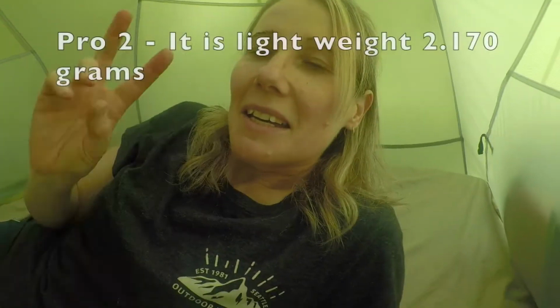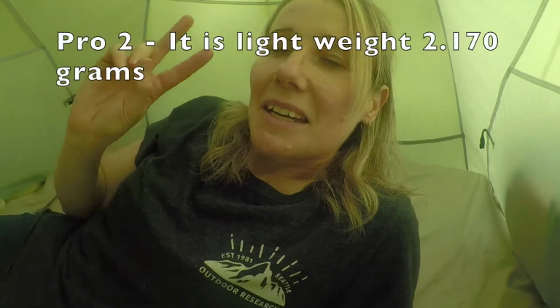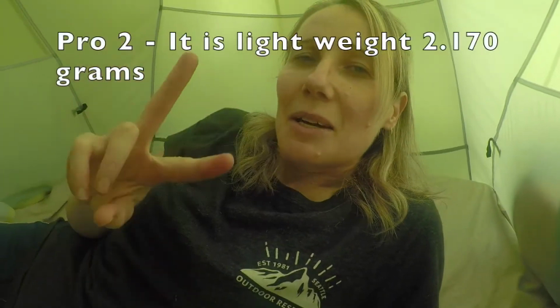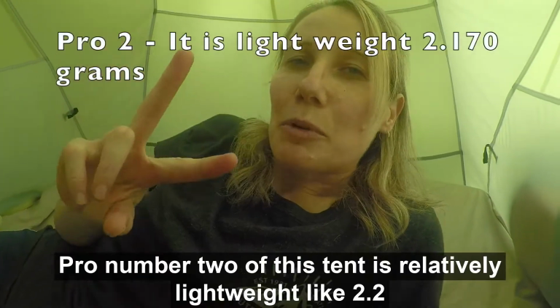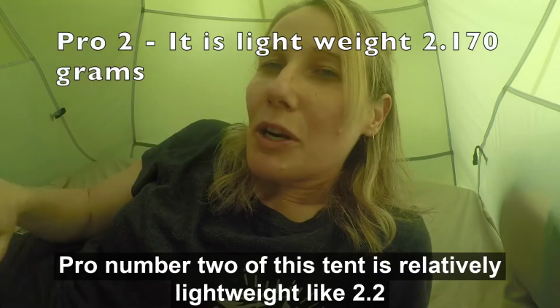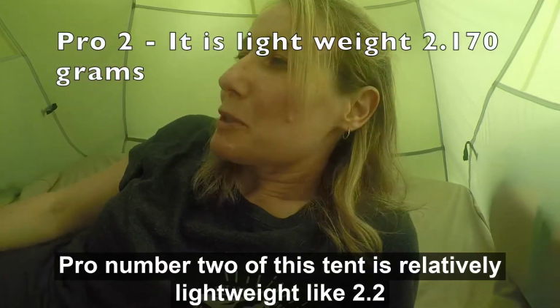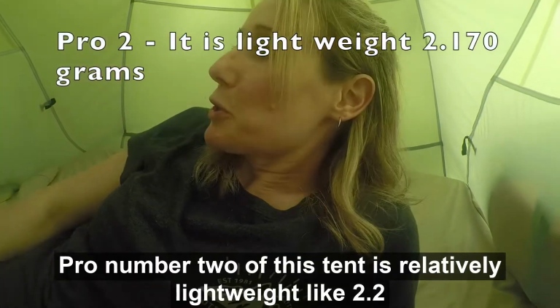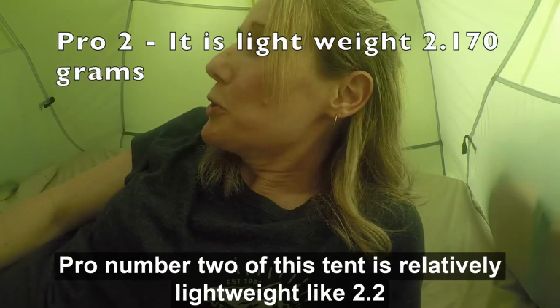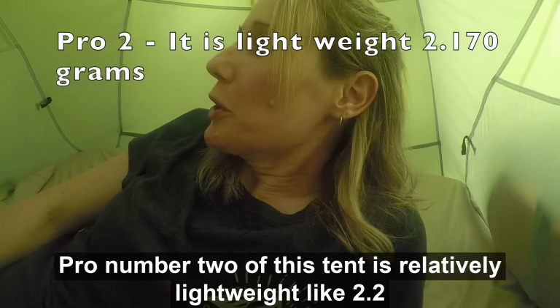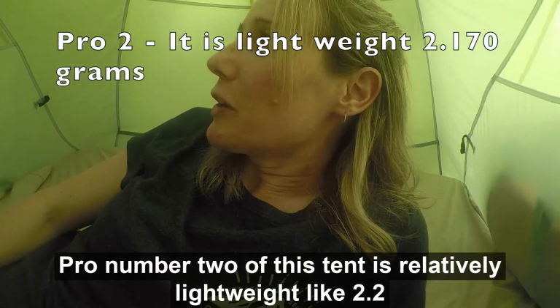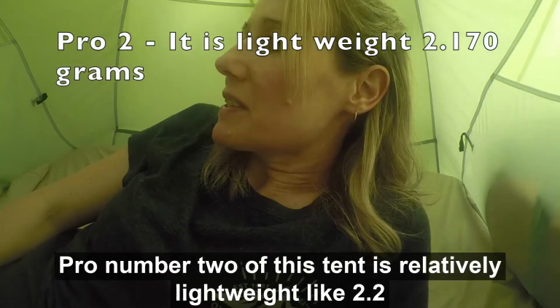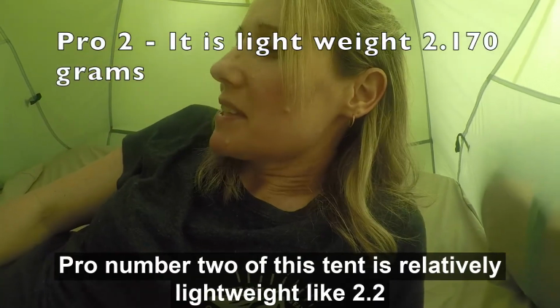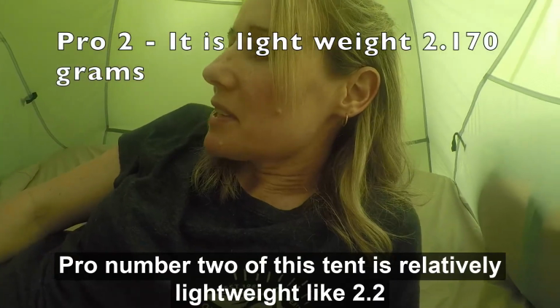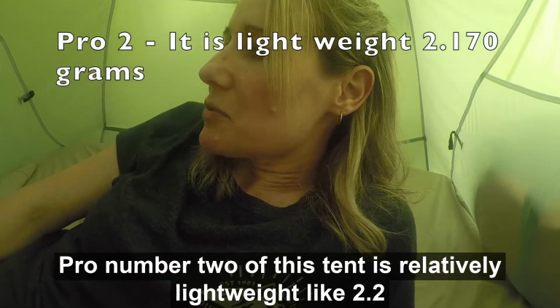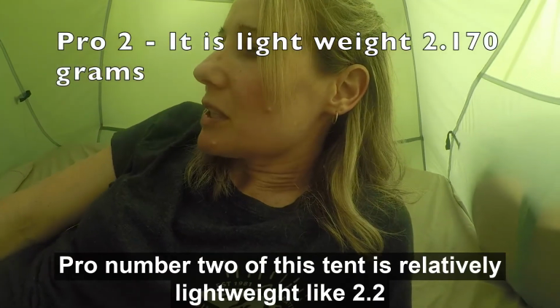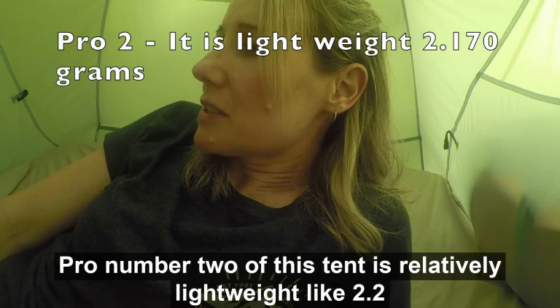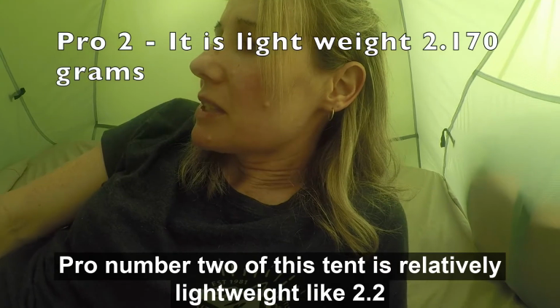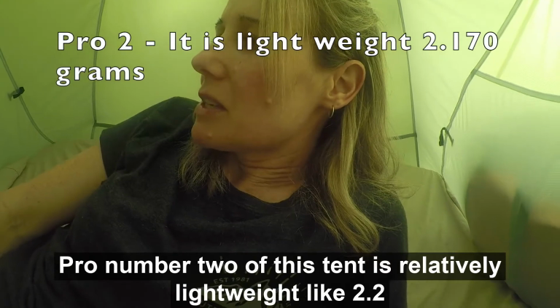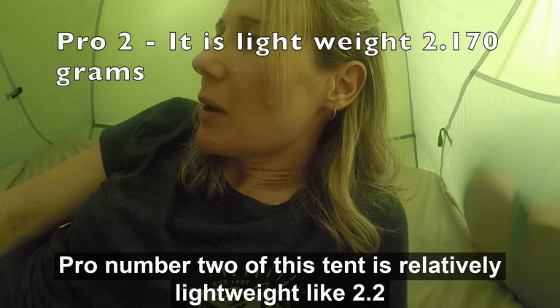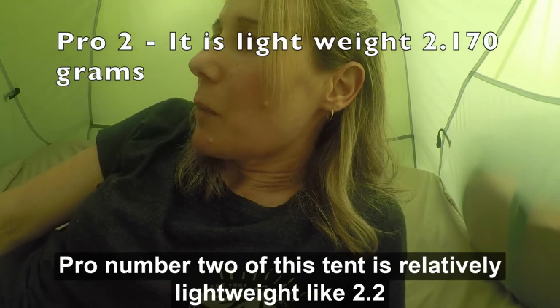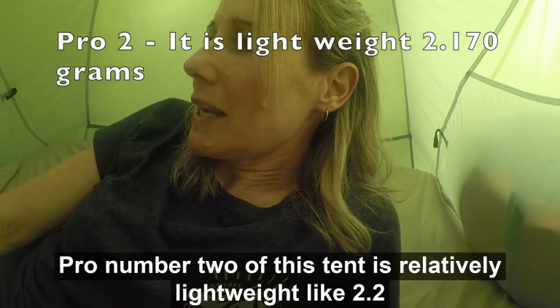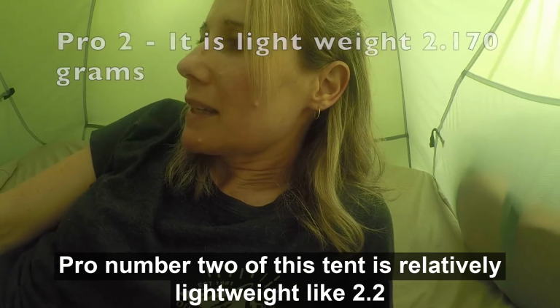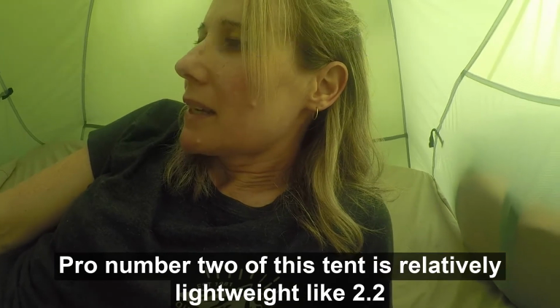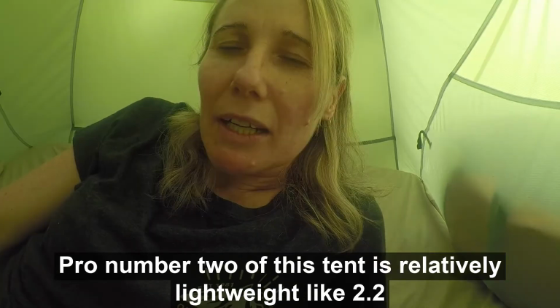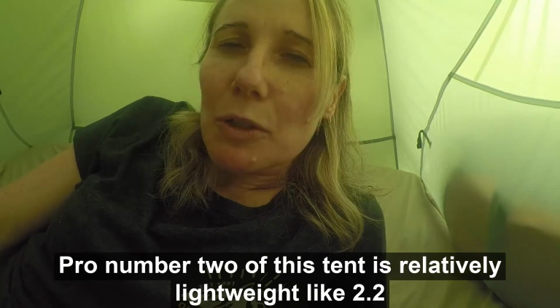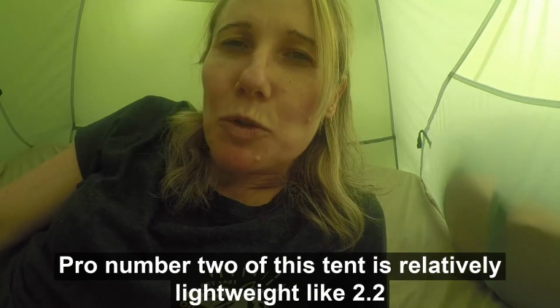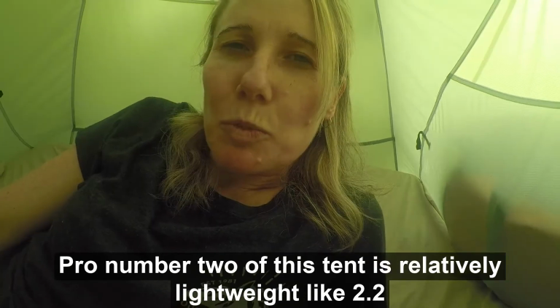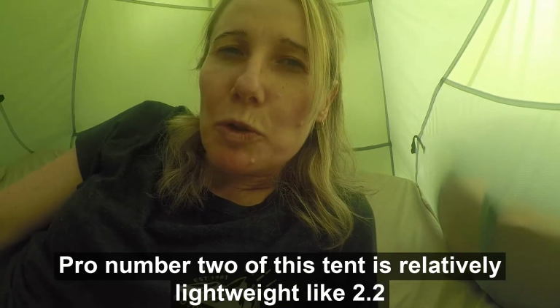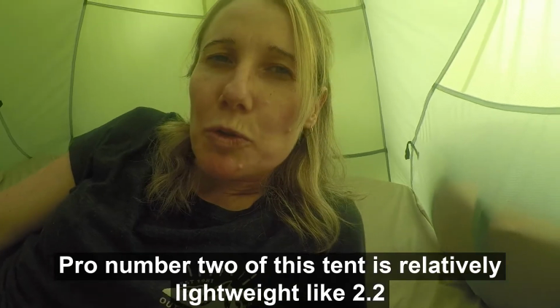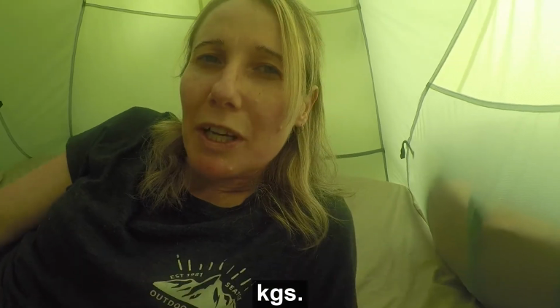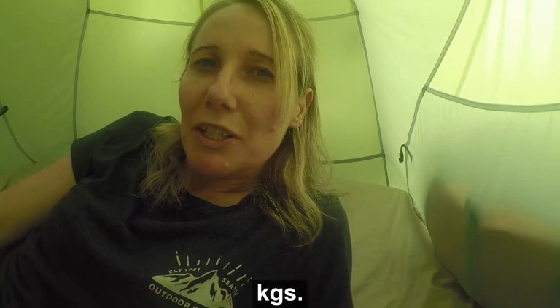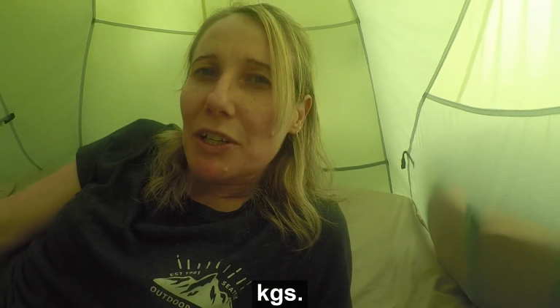Pro number two: this tent is relatively lightweight, like 2.2 kilograms.